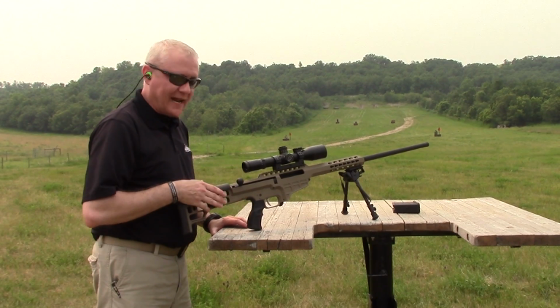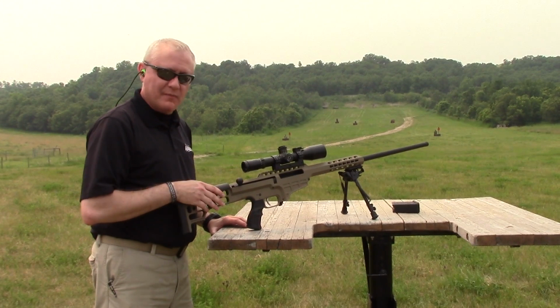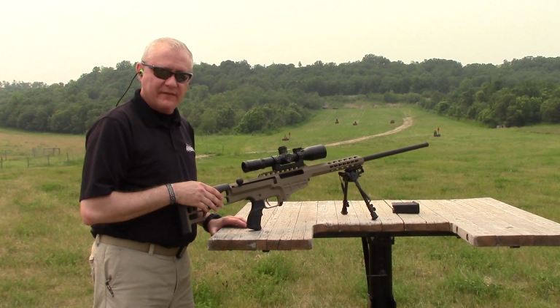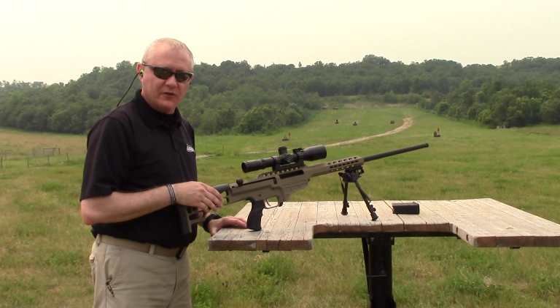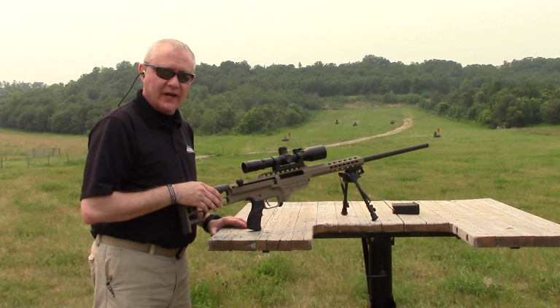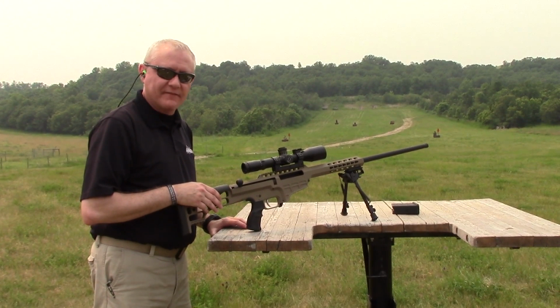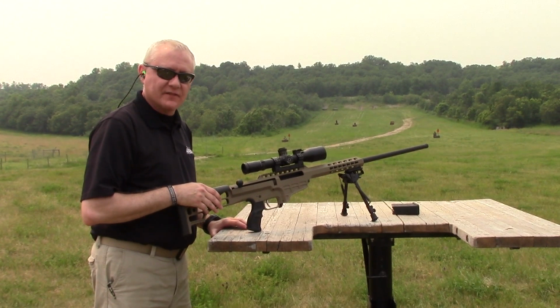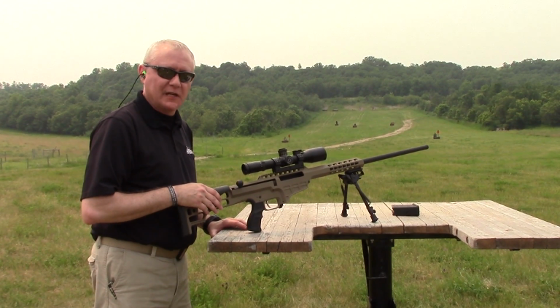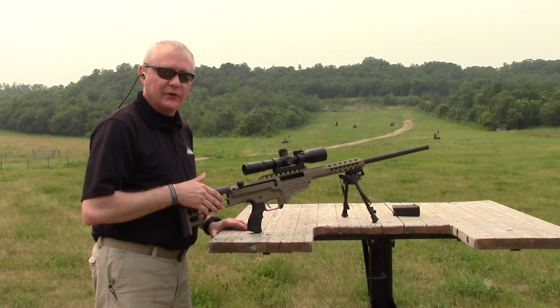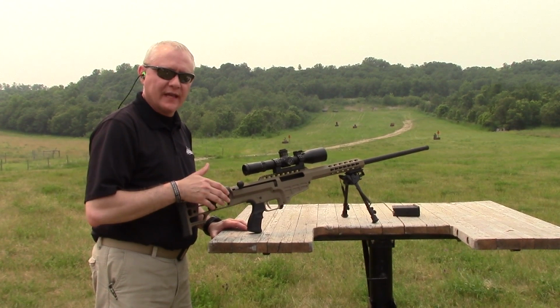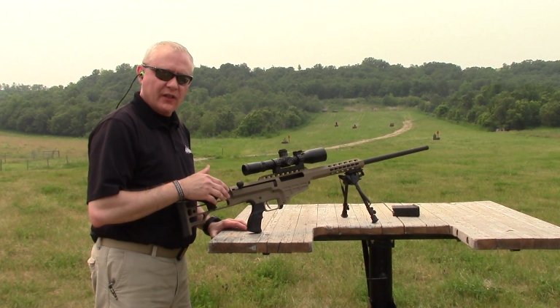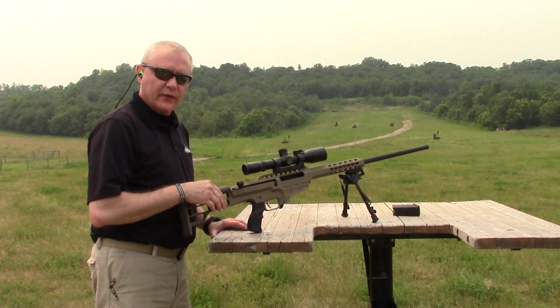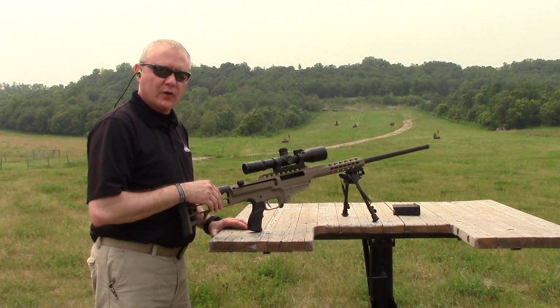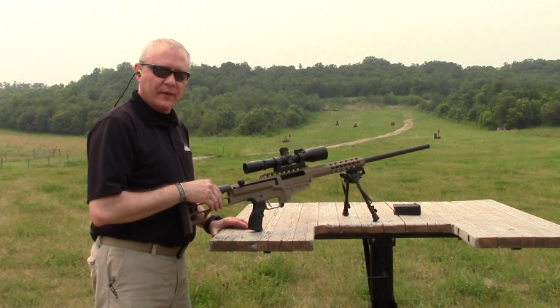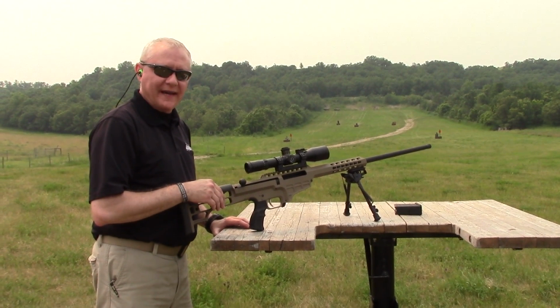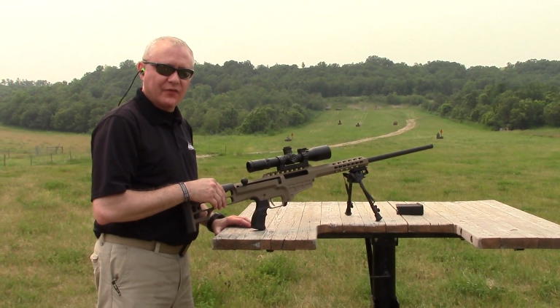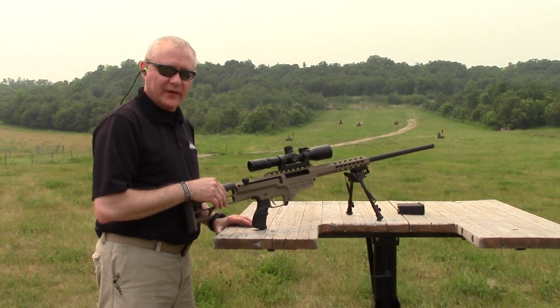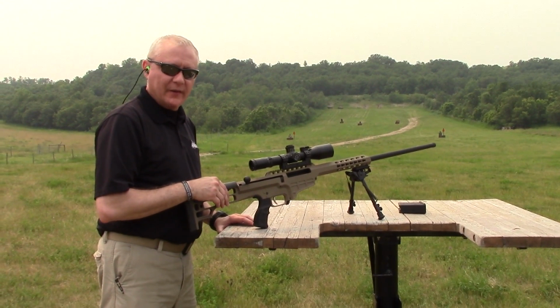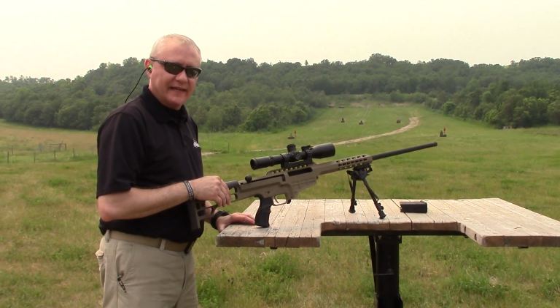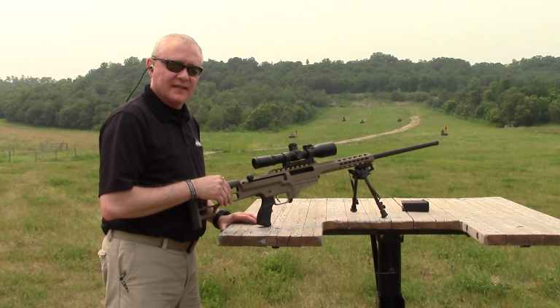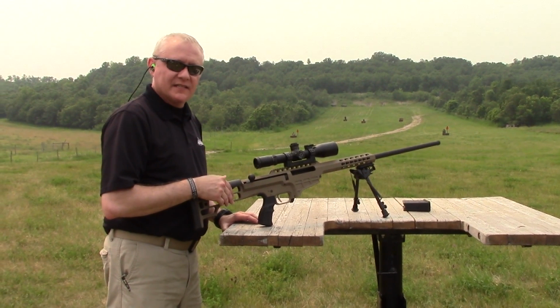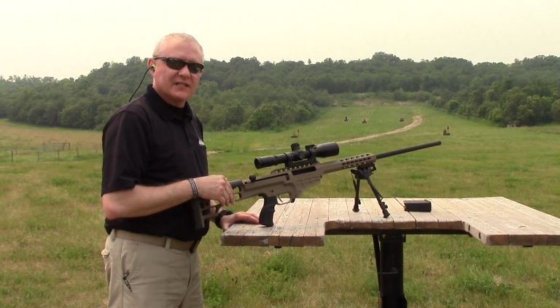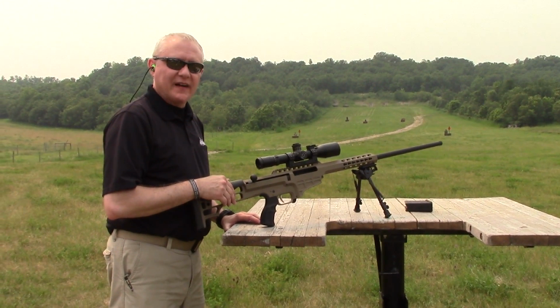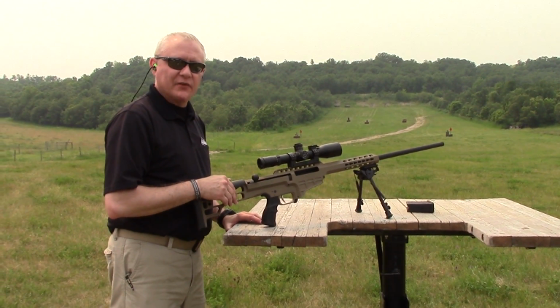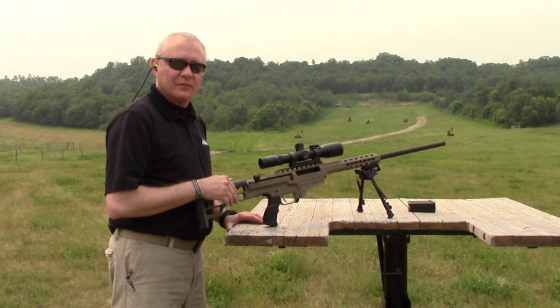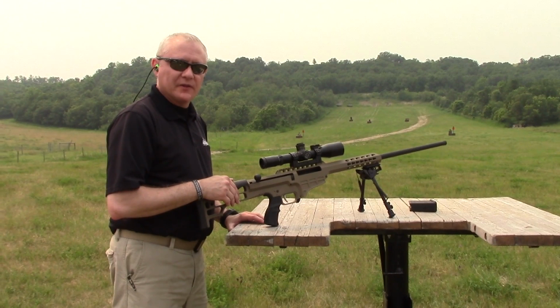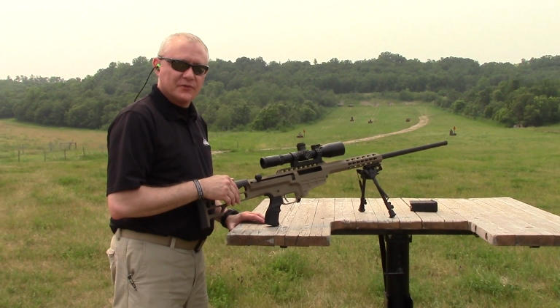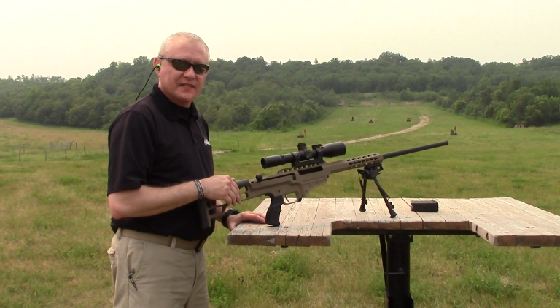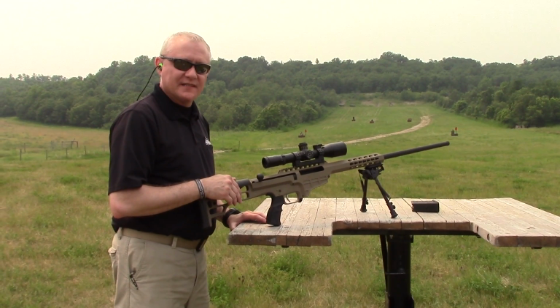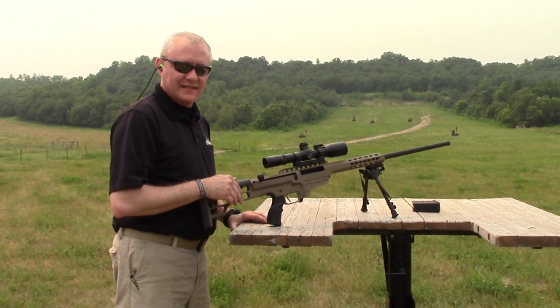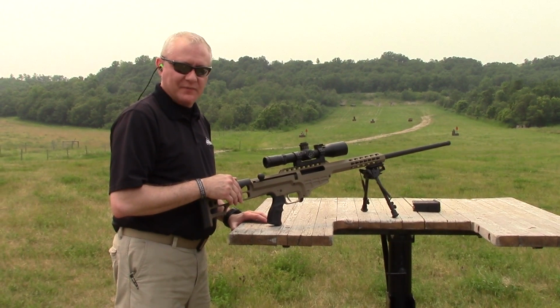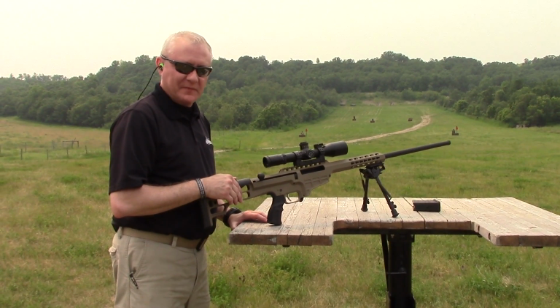The 98B Fieldcraft is available in 300 Win Mag, 308, 6.5 Creedmoor, 260, and 7mm.